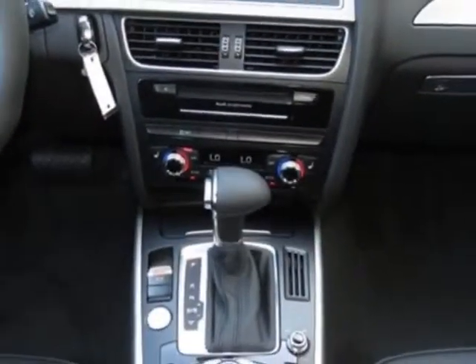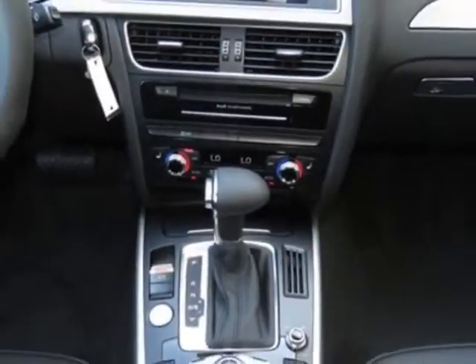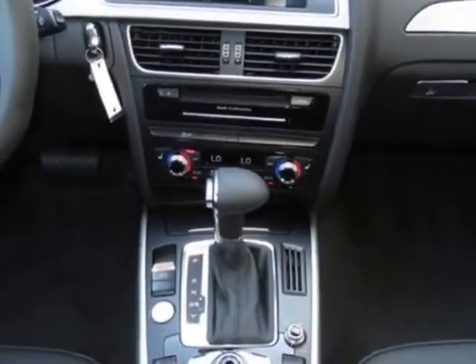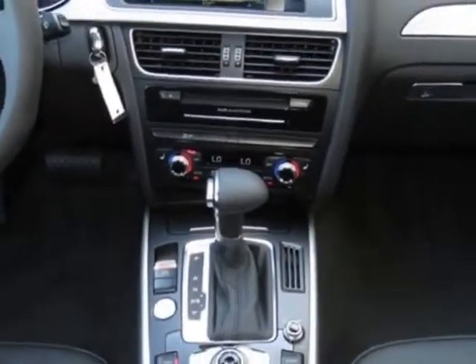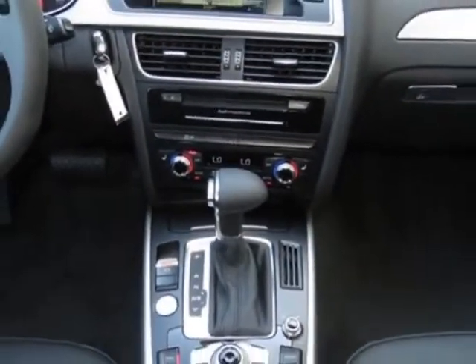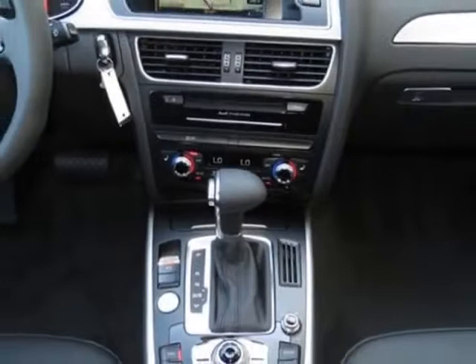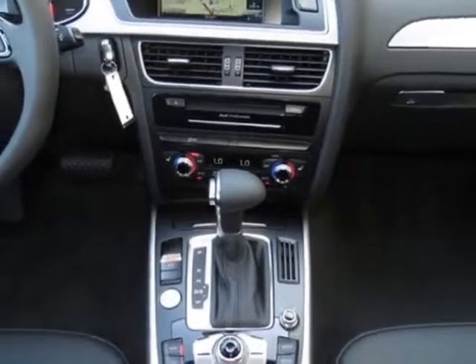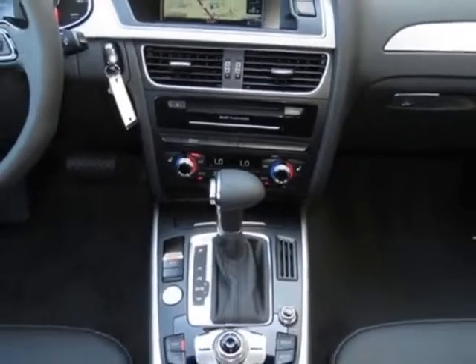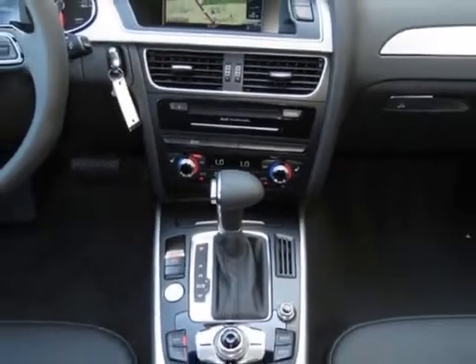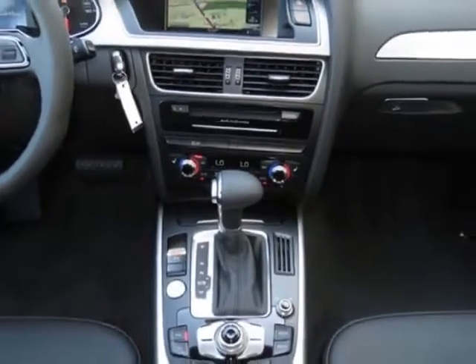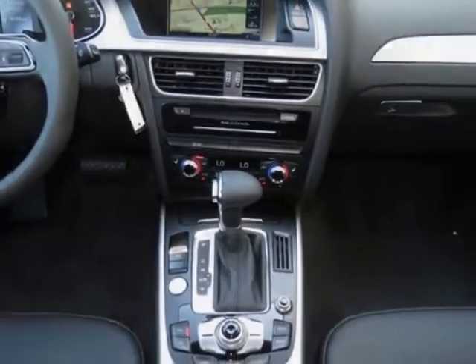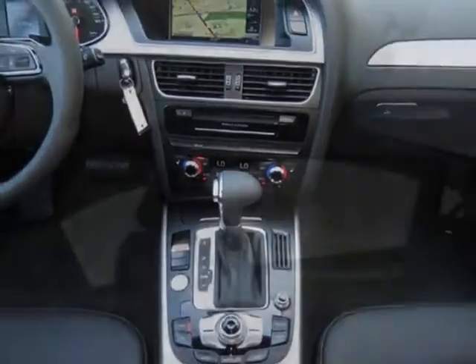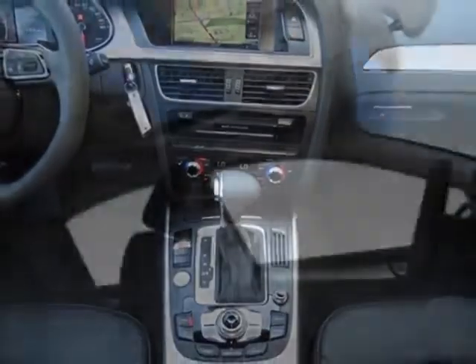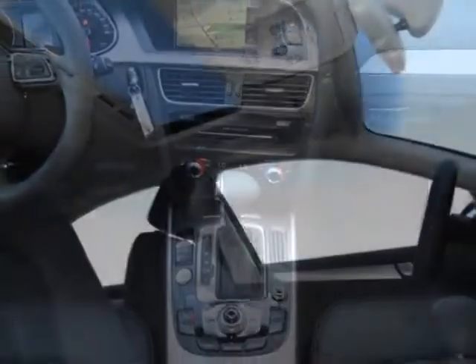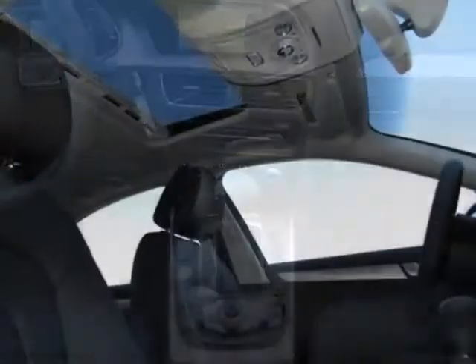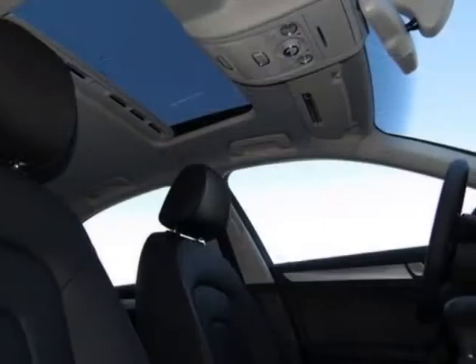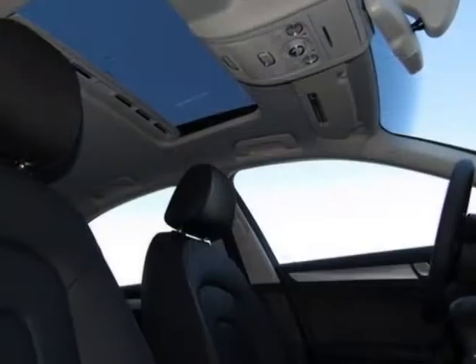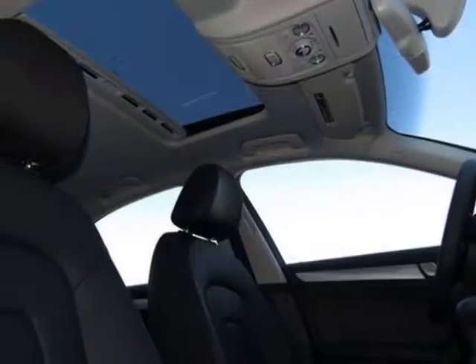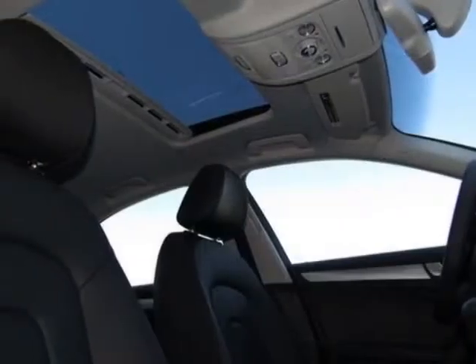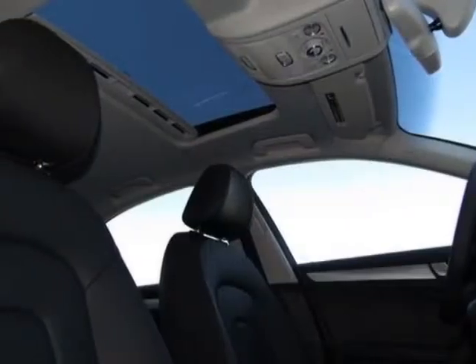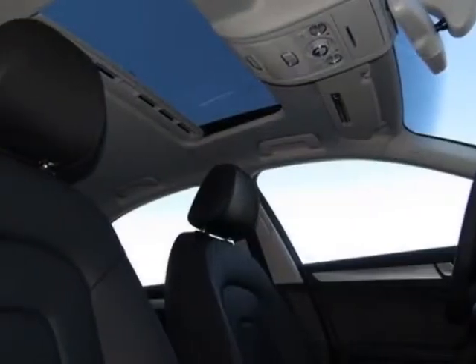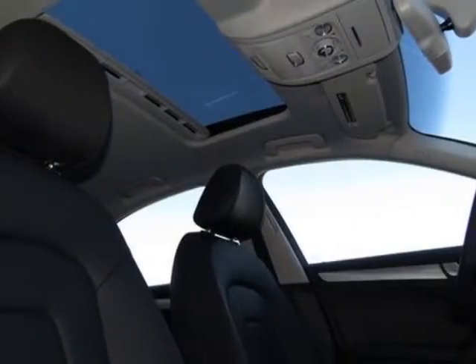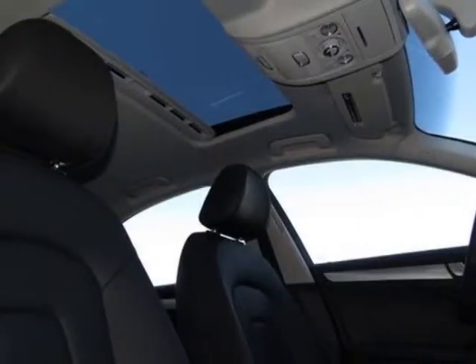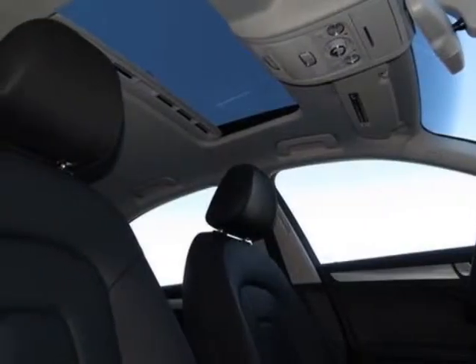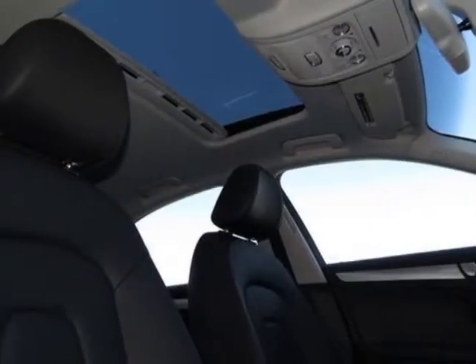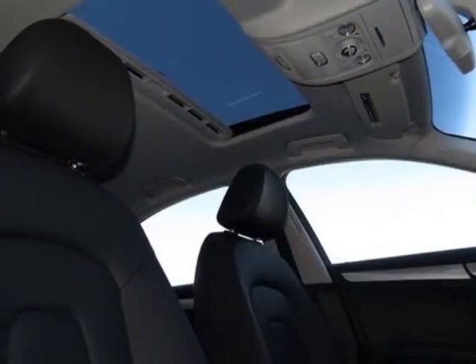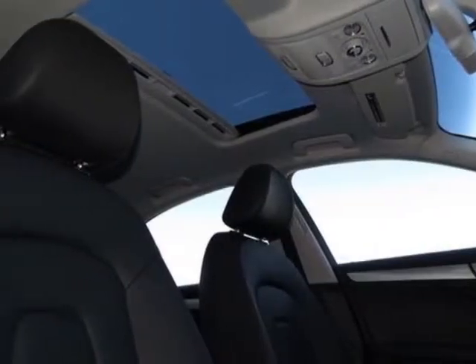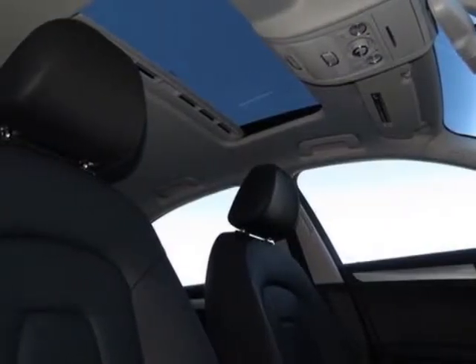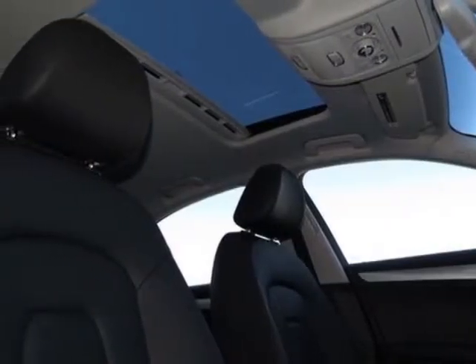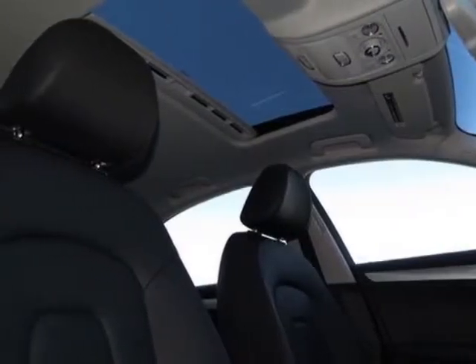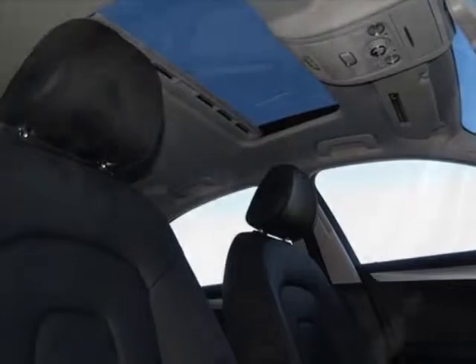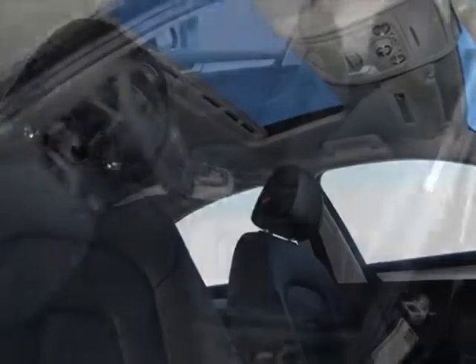This A4 boasts a 2.0 liter engine and has an 8-speed Tiptronic transmission.